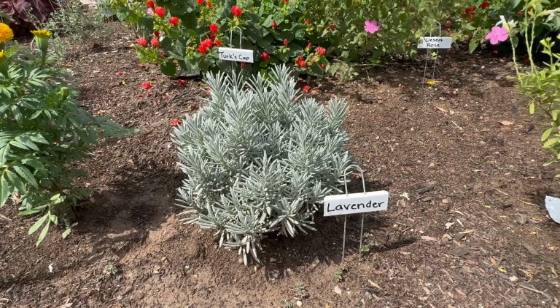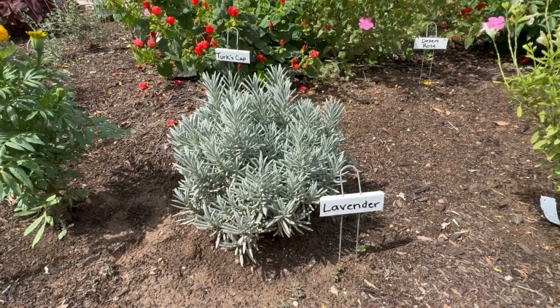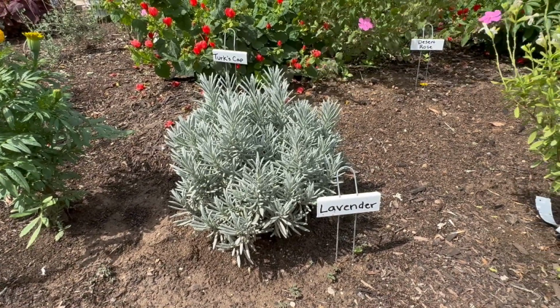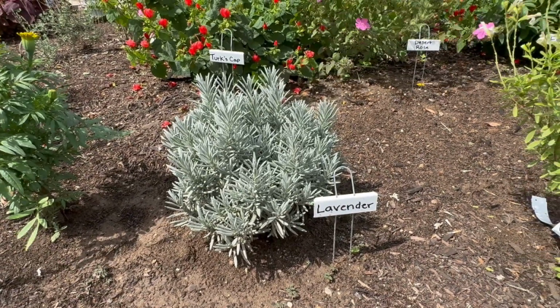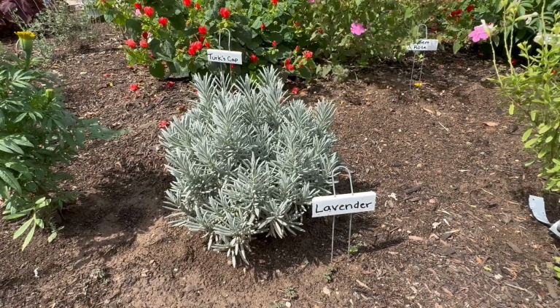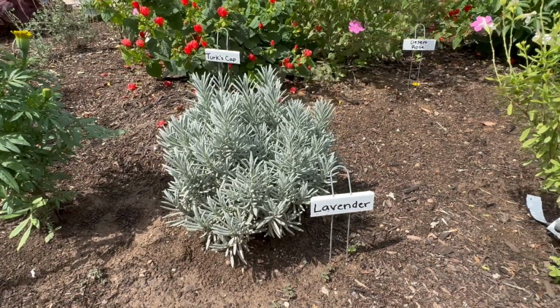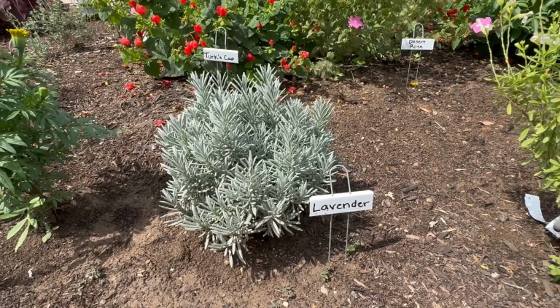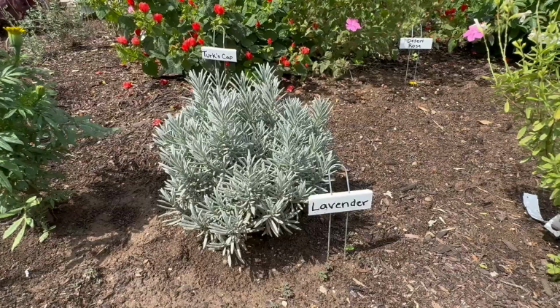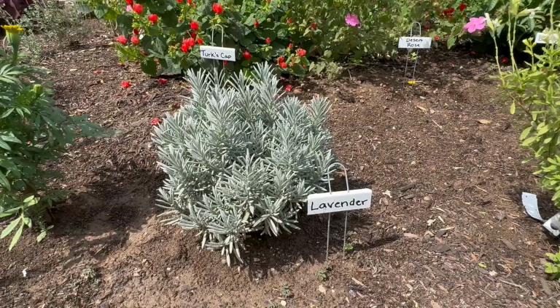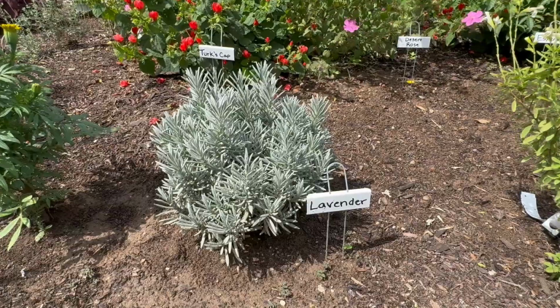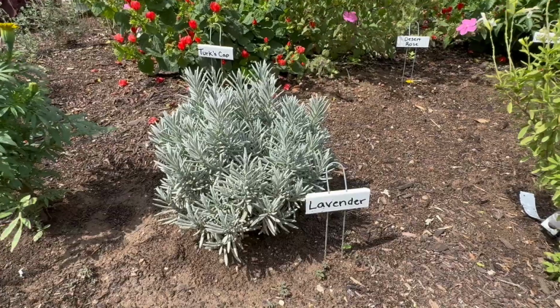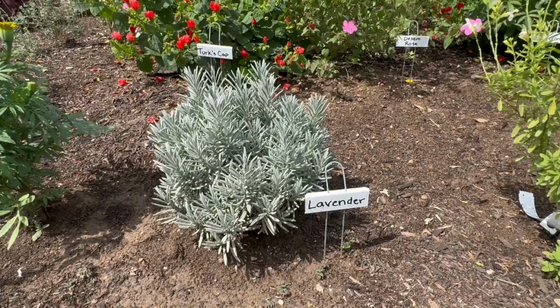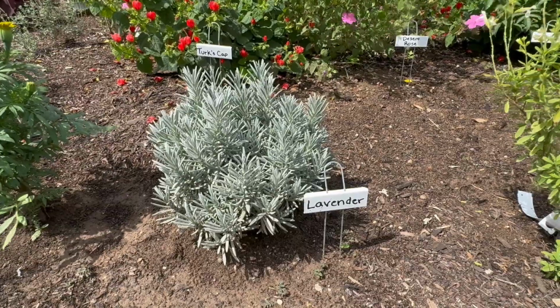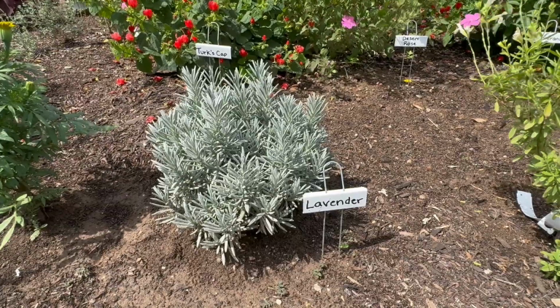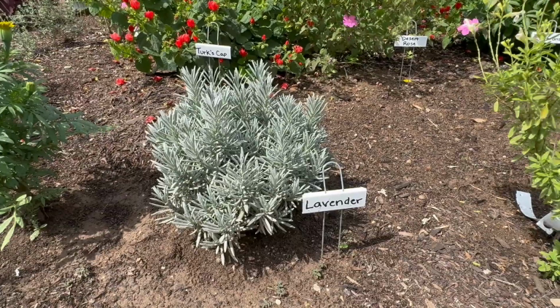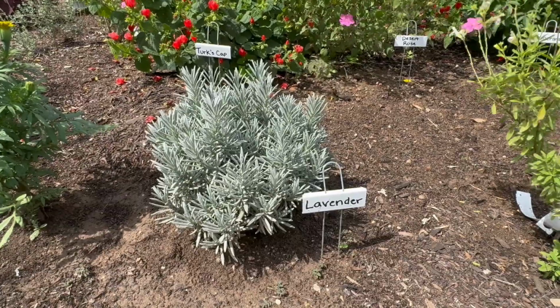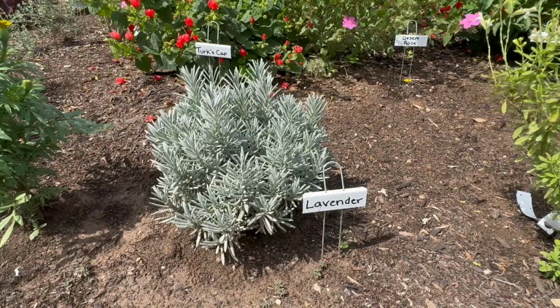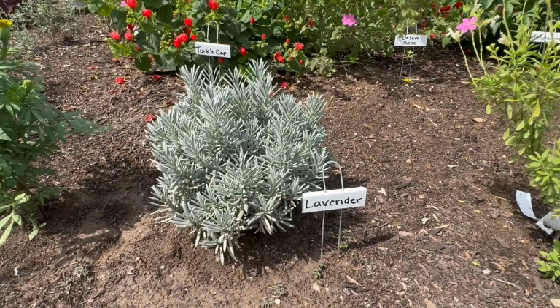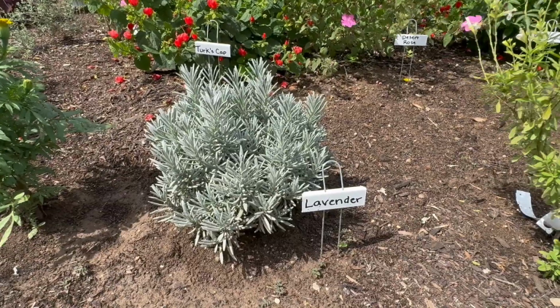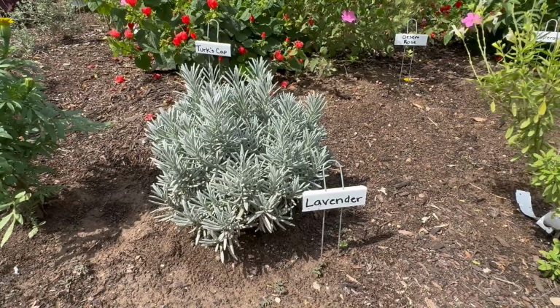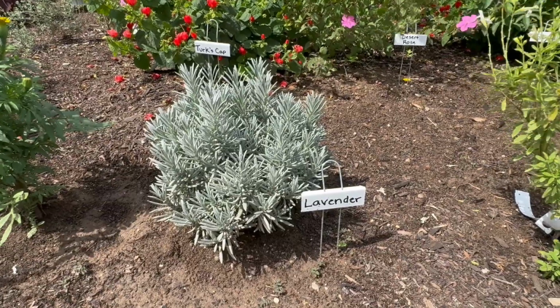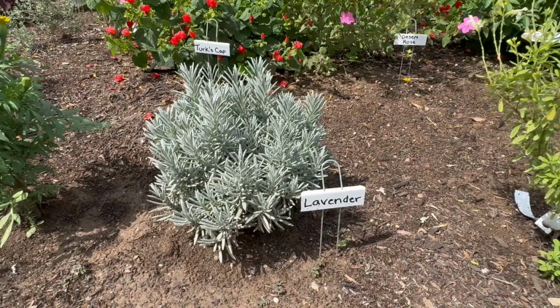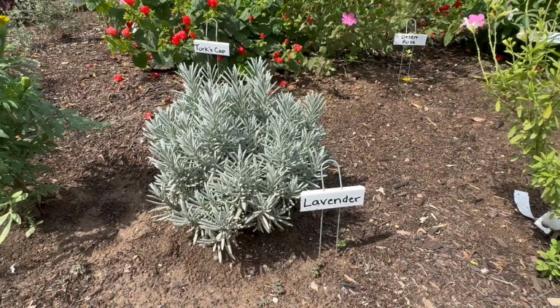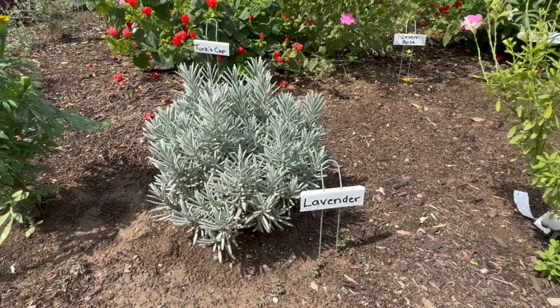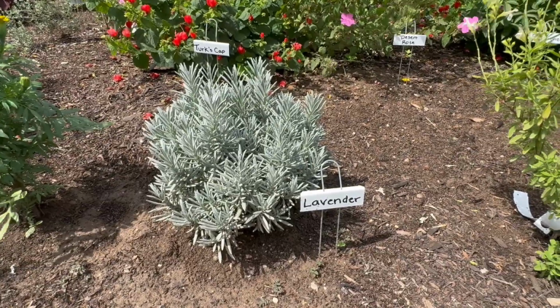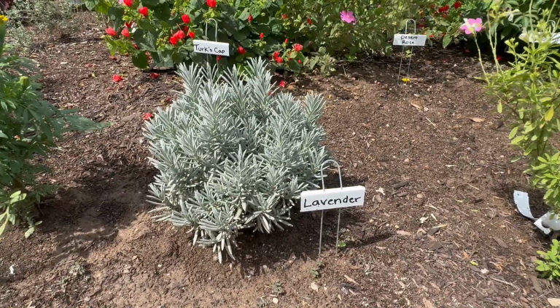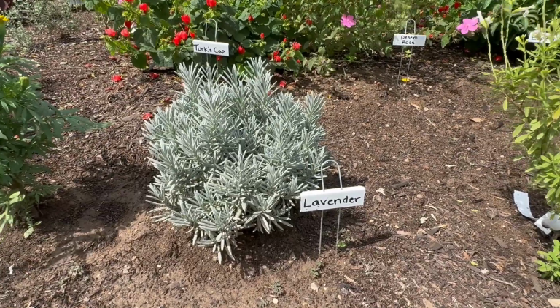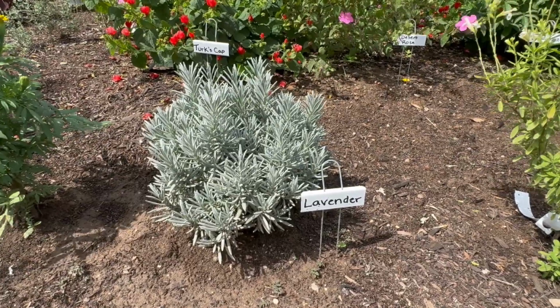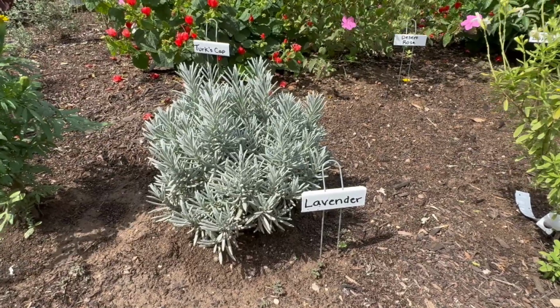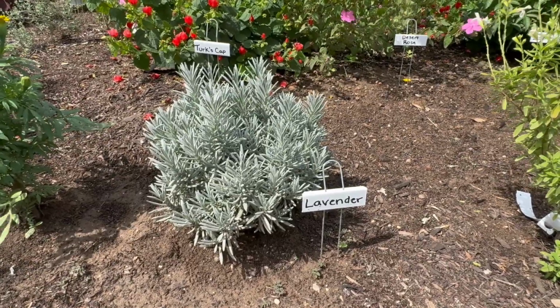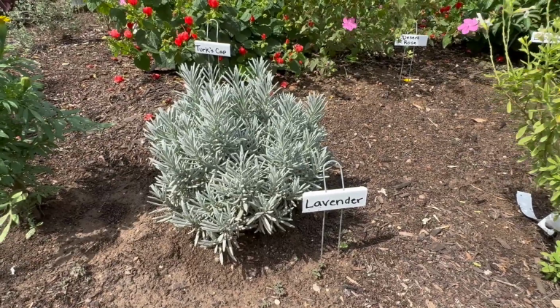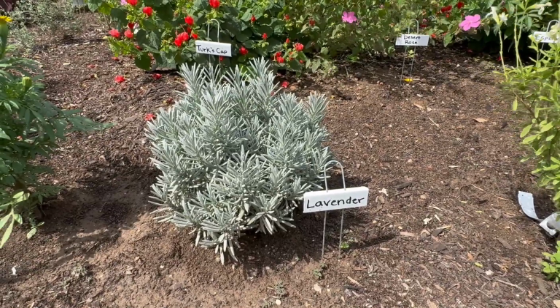Lavender is also in a lot of soap and shampoo and perfume and things like that, because a lot of people like how it smells.